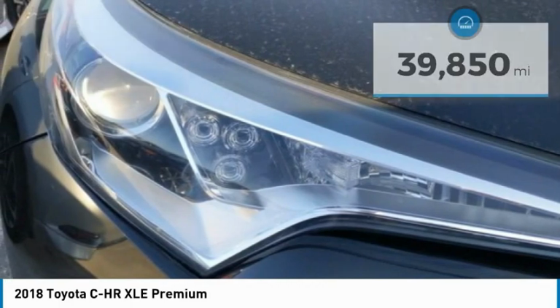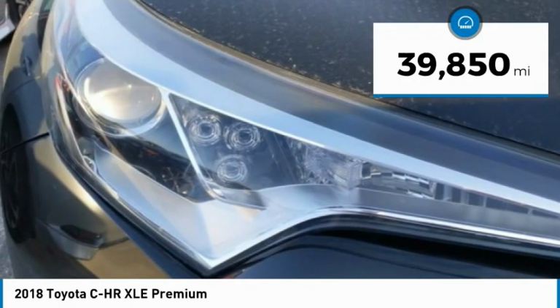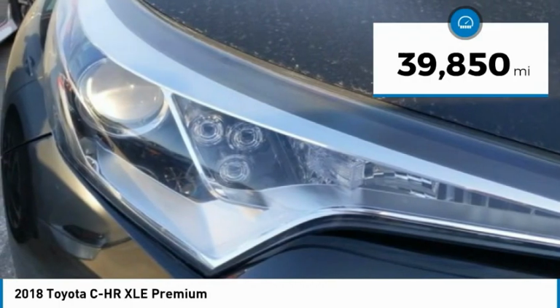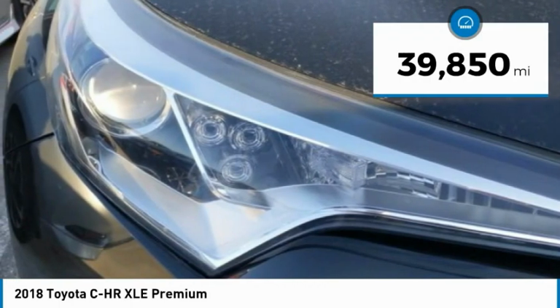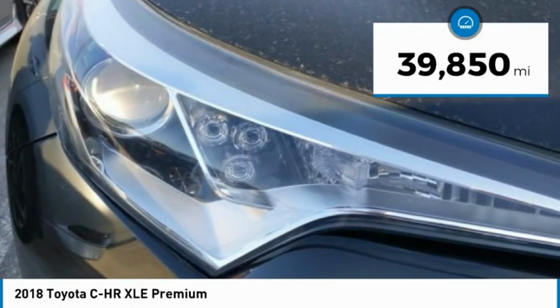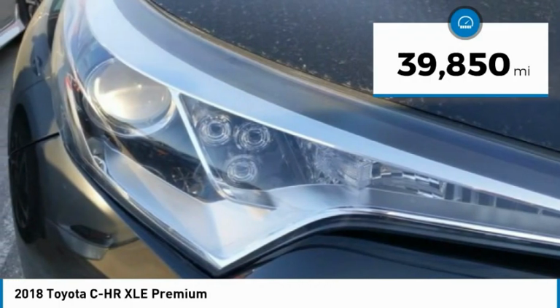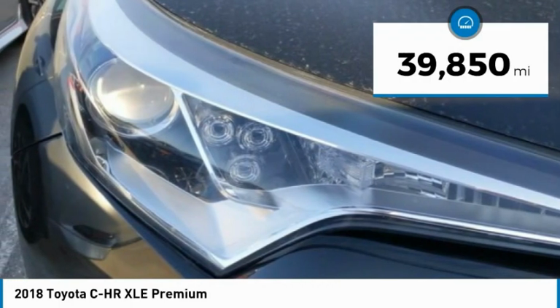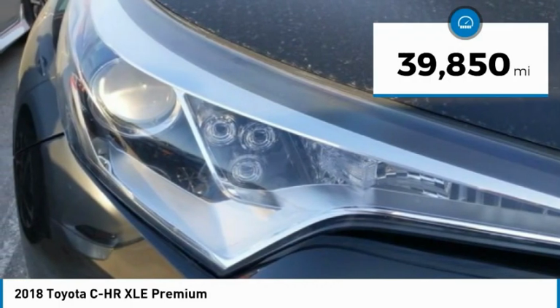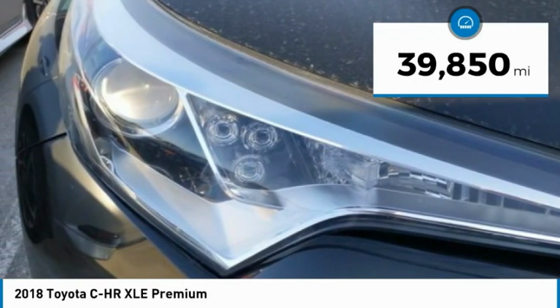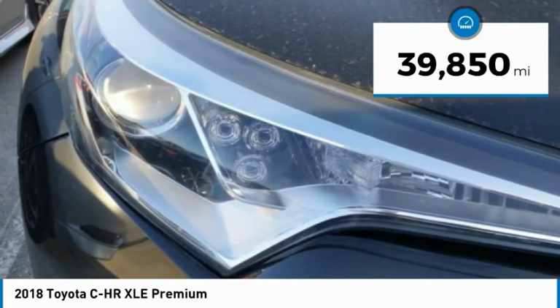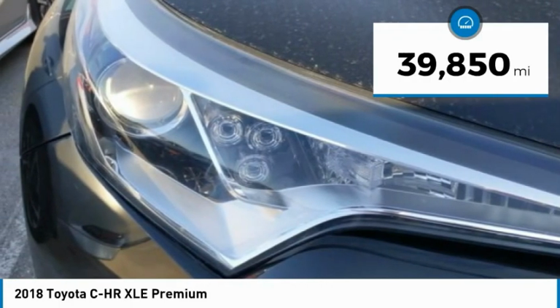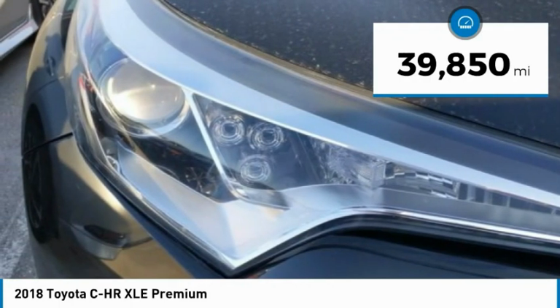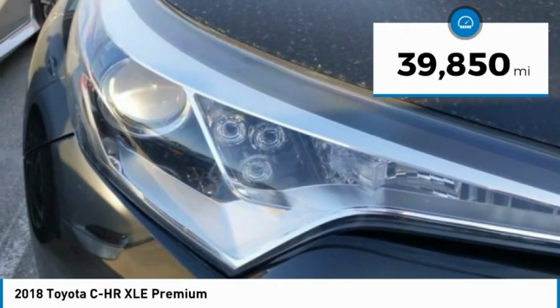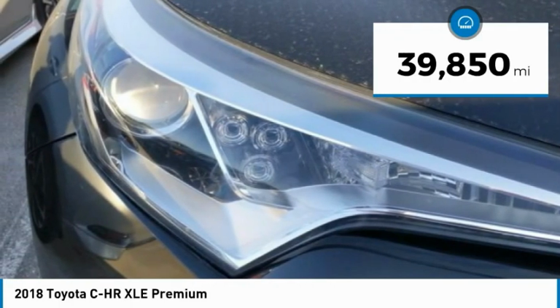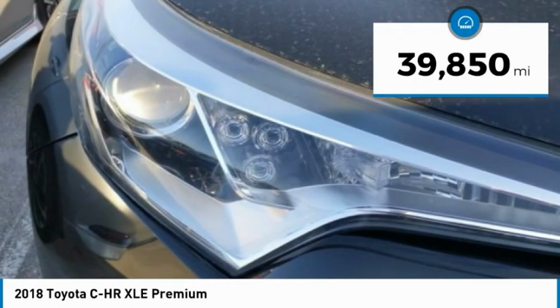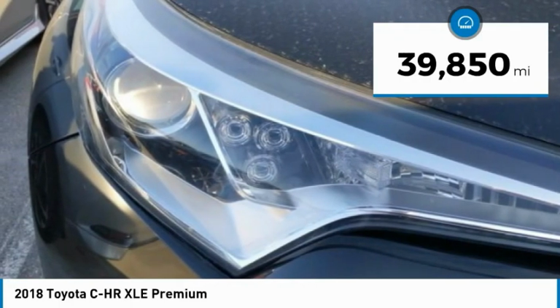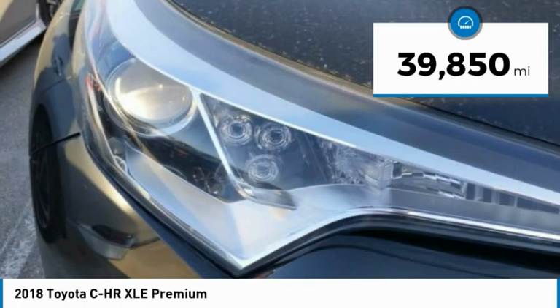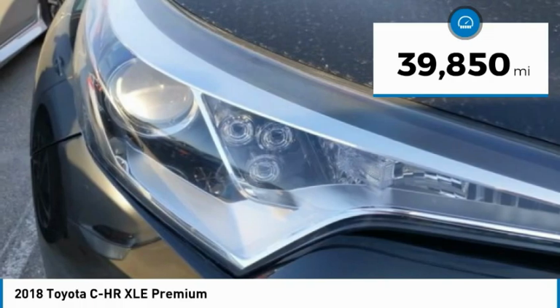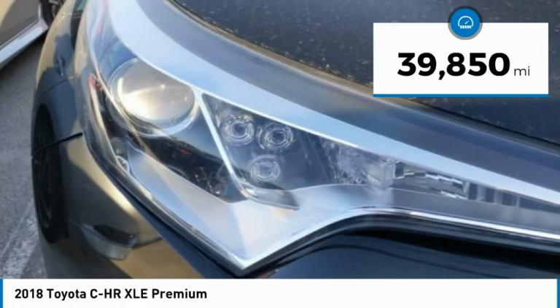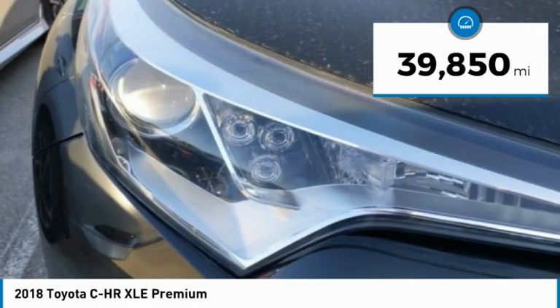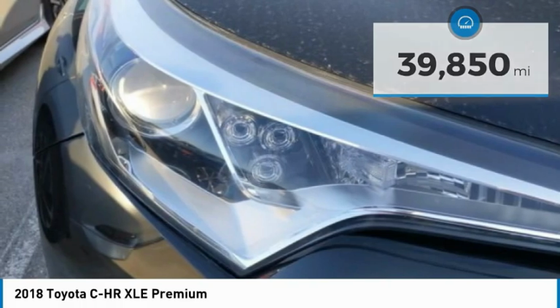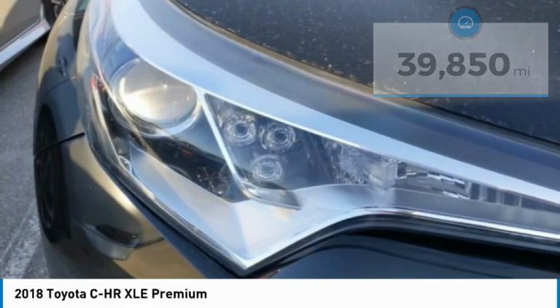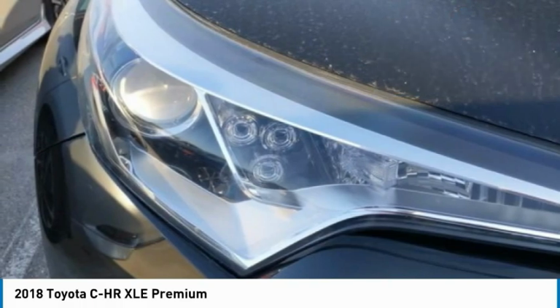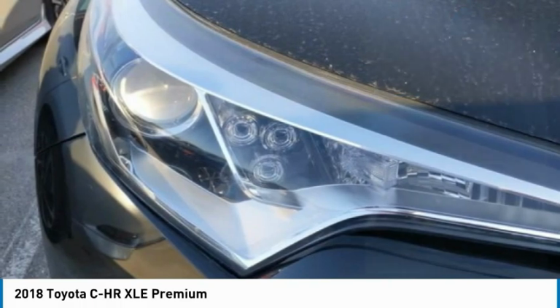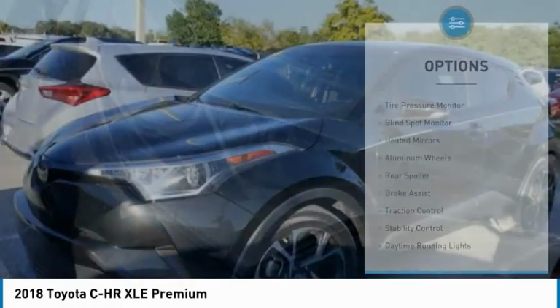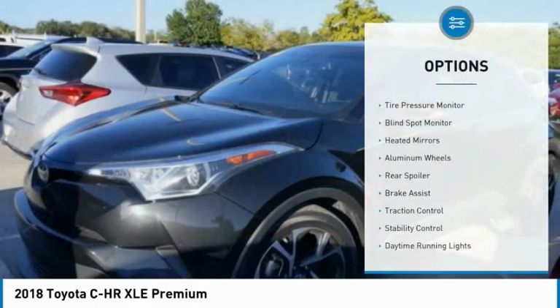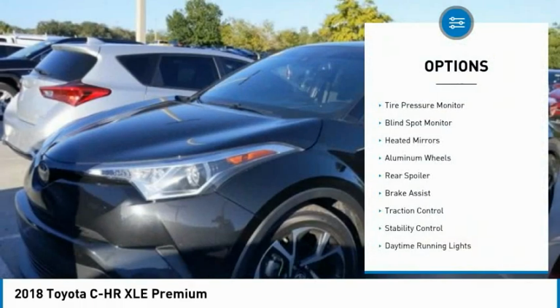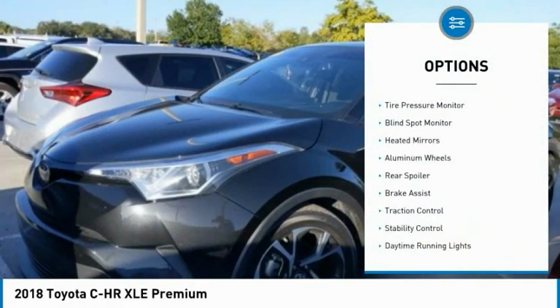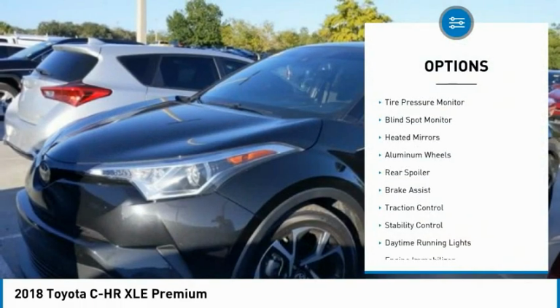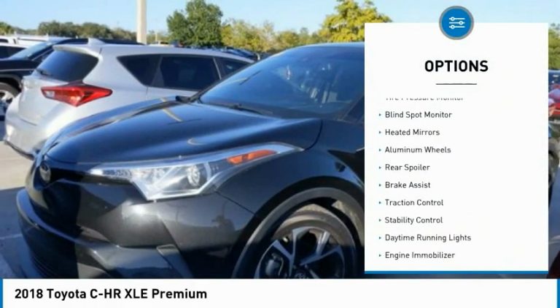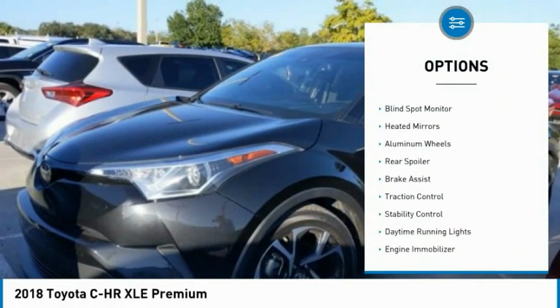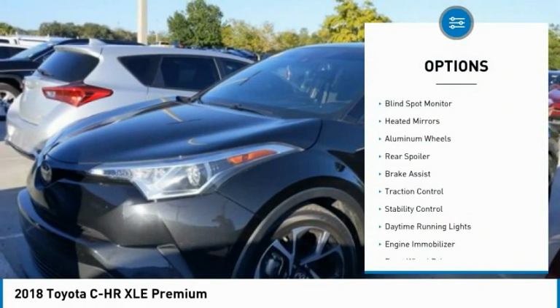This vehicle has less than 40,000 miles. Here are some of this vehicle's great options: tire pressure monitor,